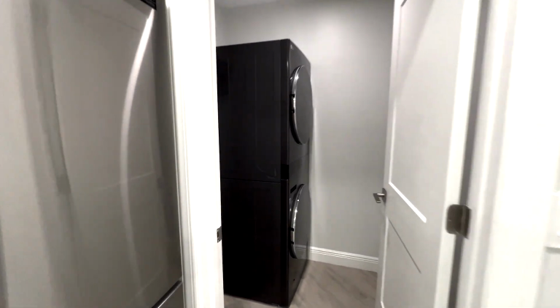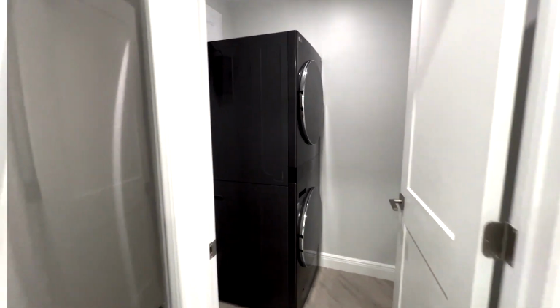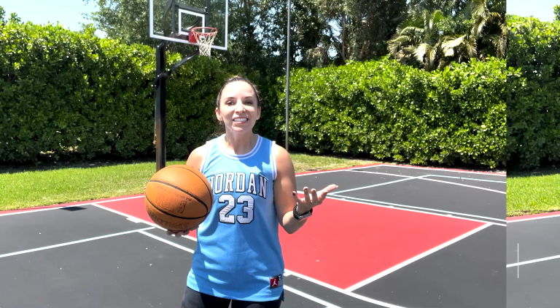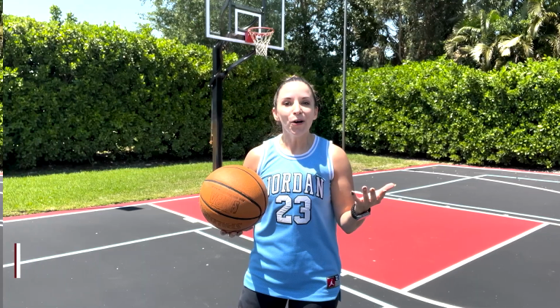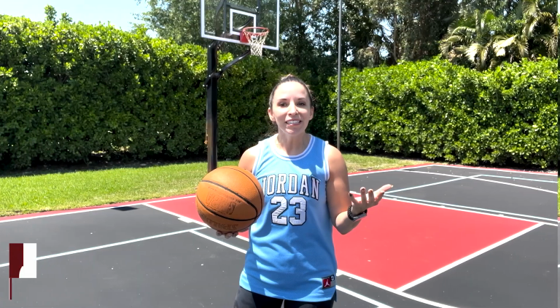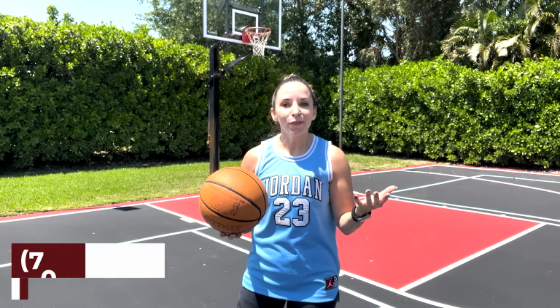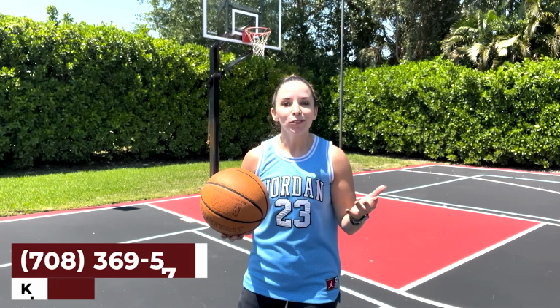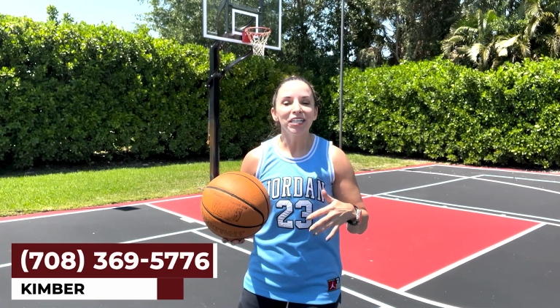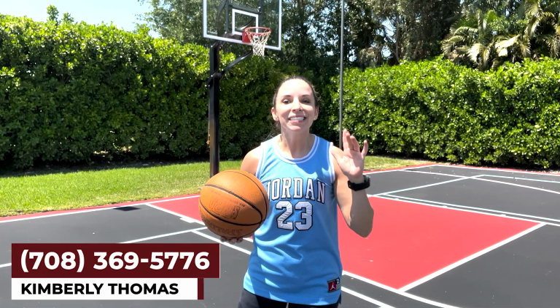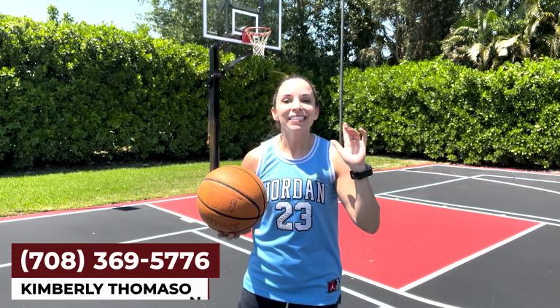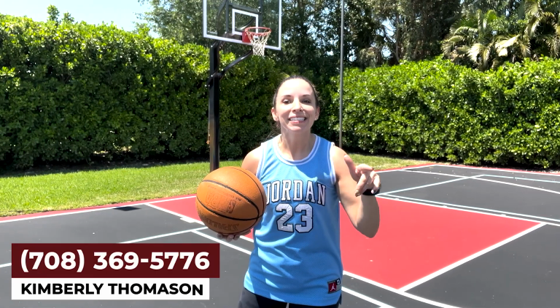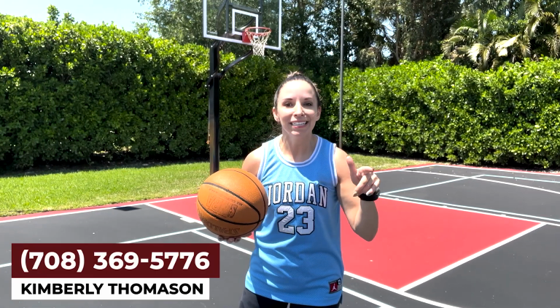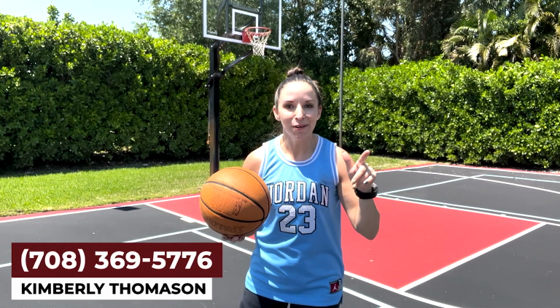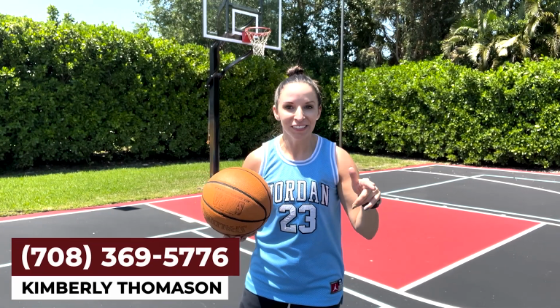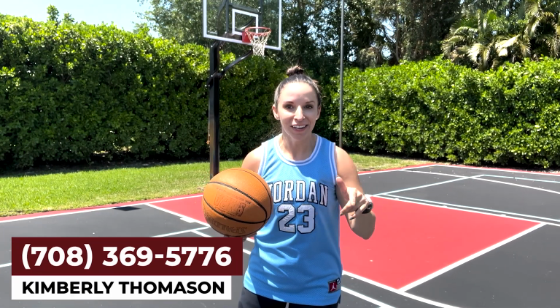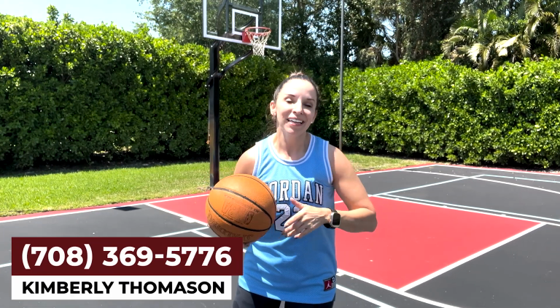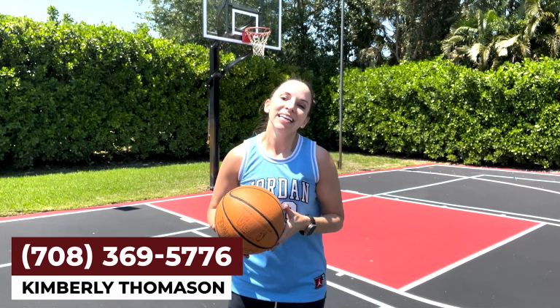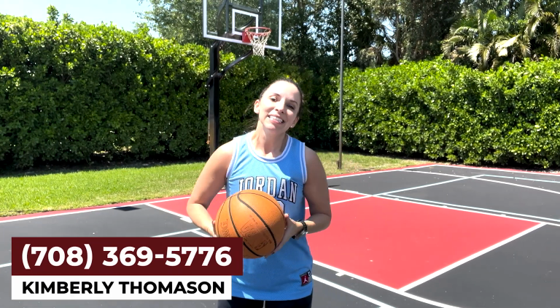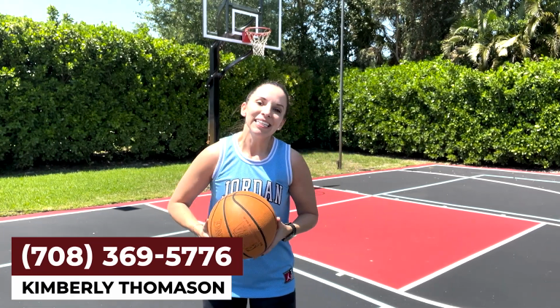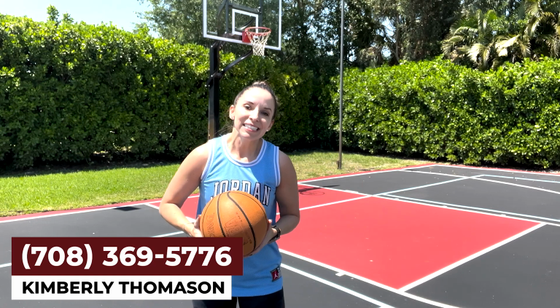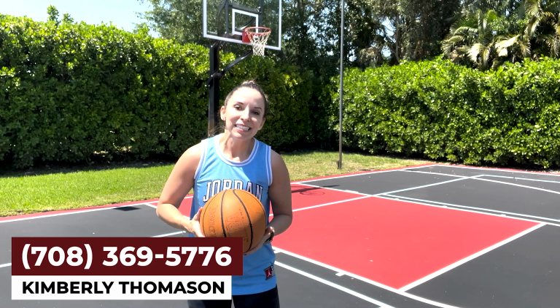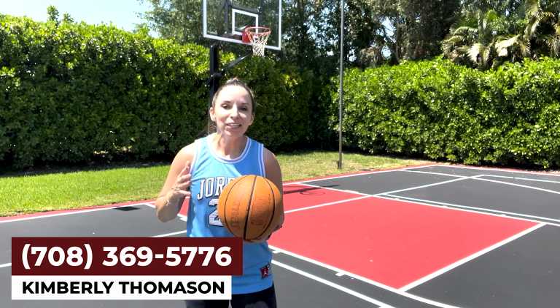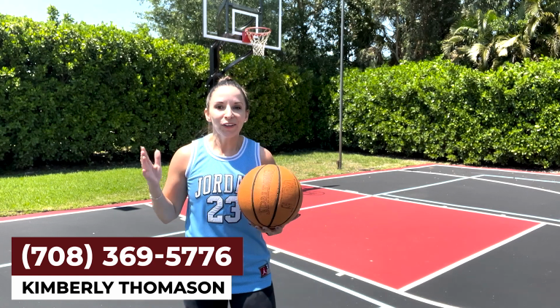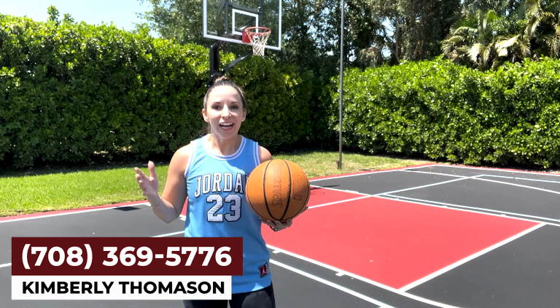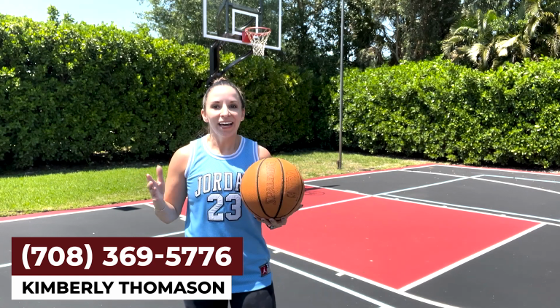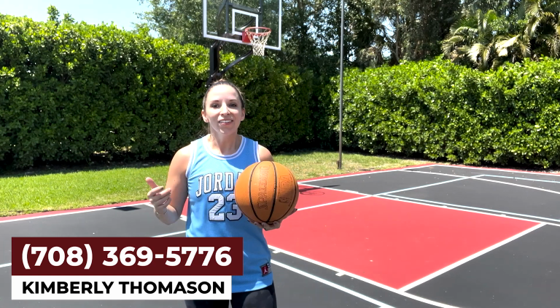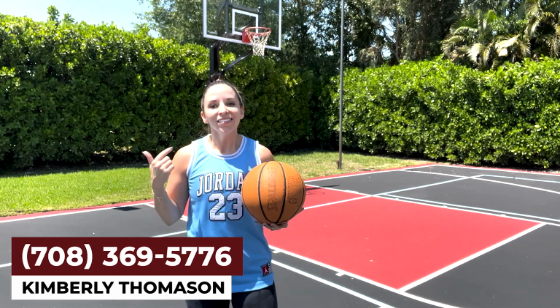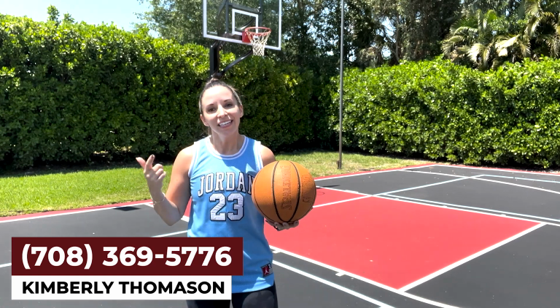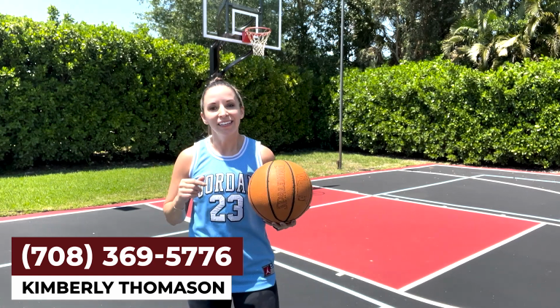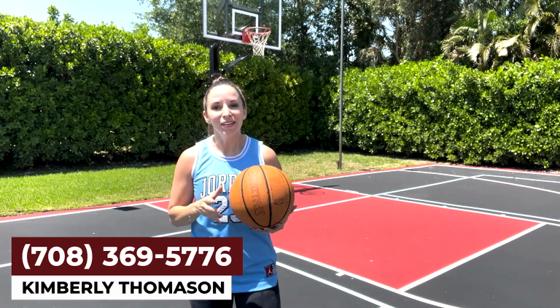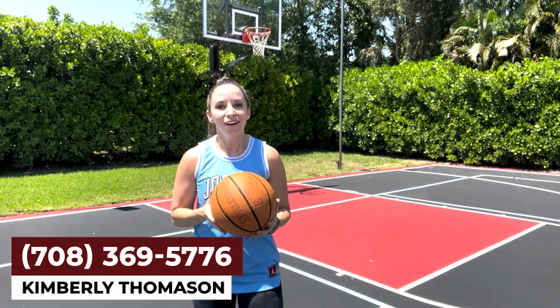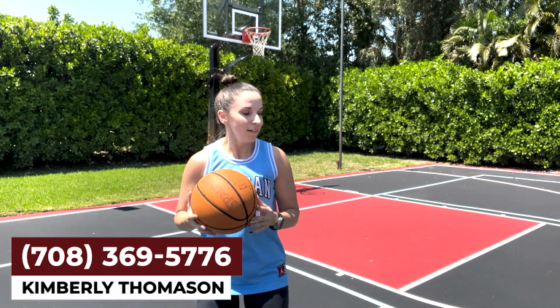This home in Southwest Ranches is incredible. To see this listing or any others, give me a call.